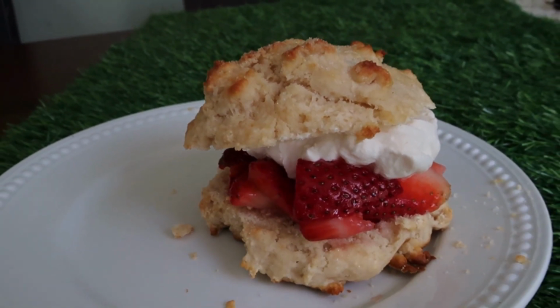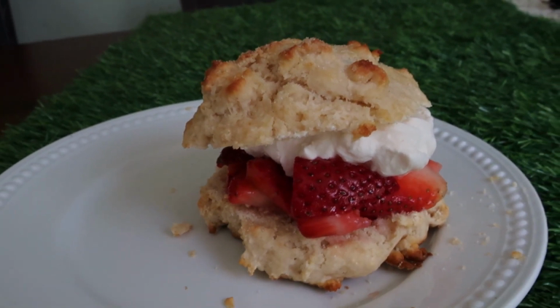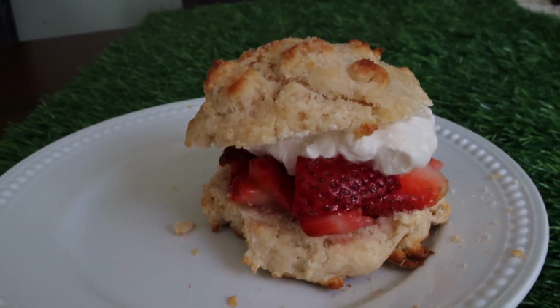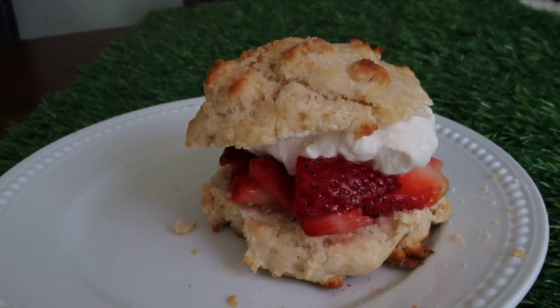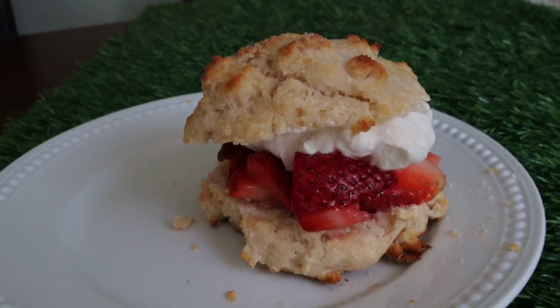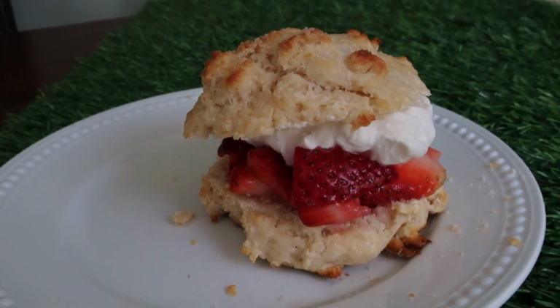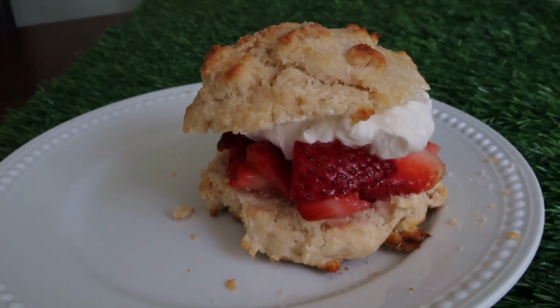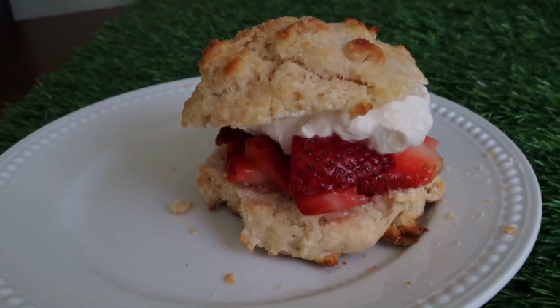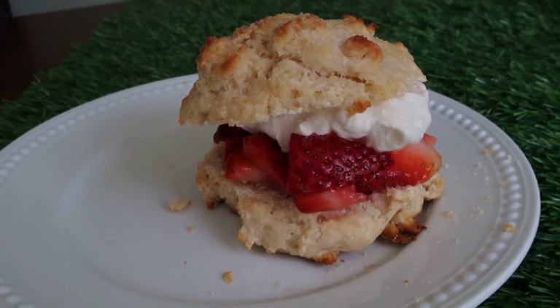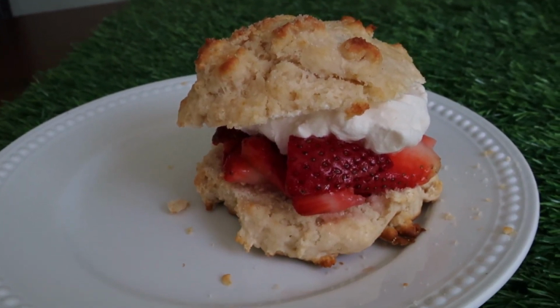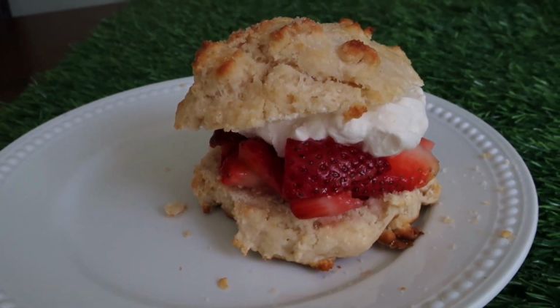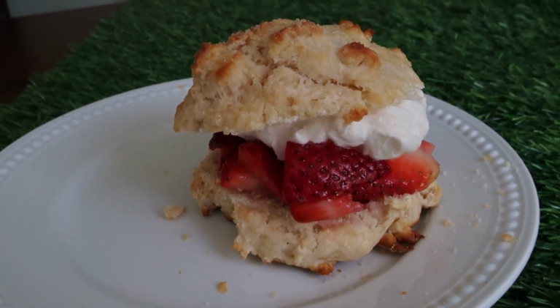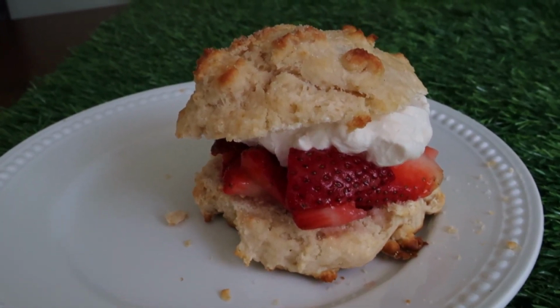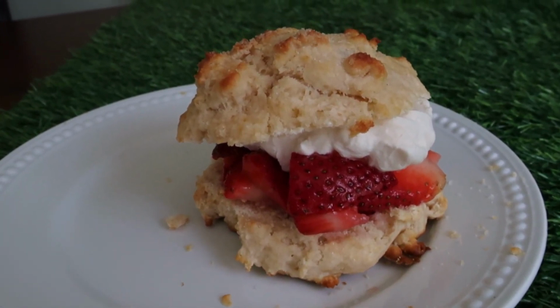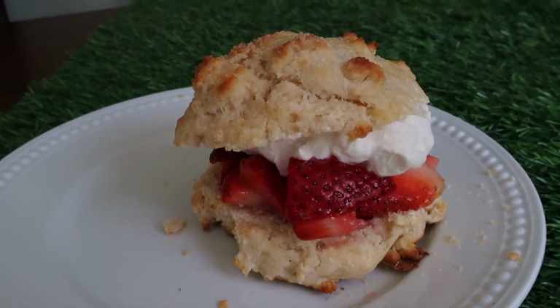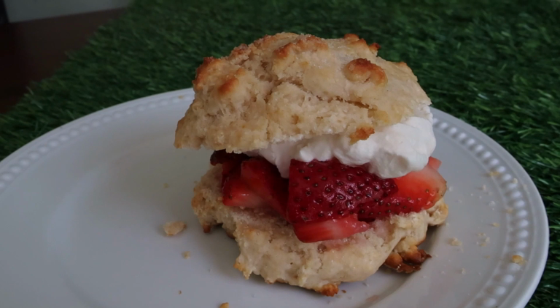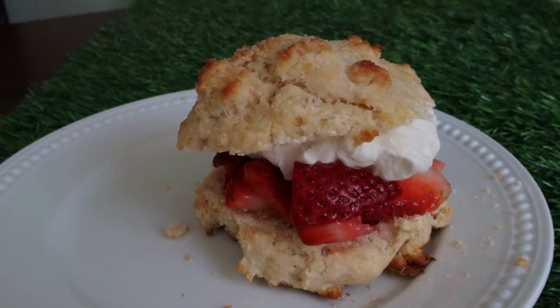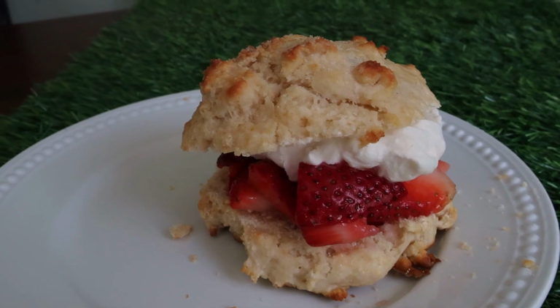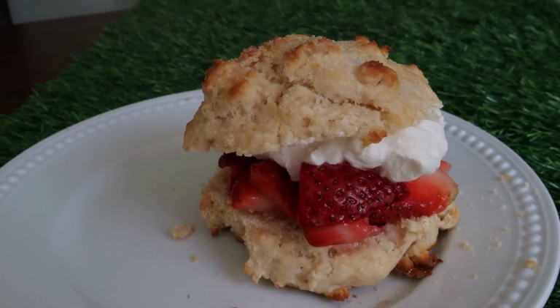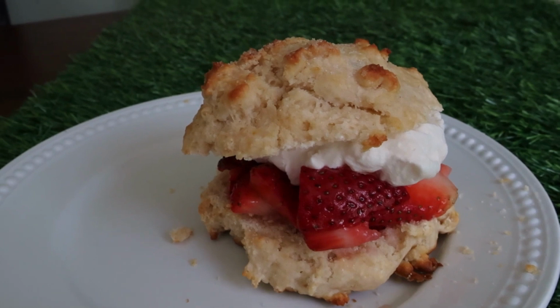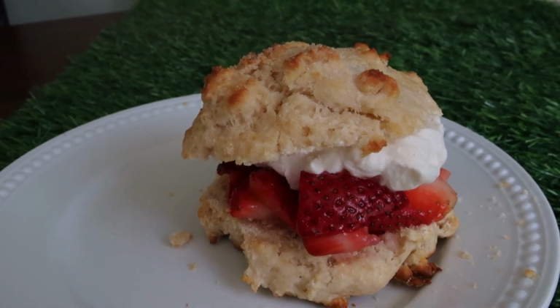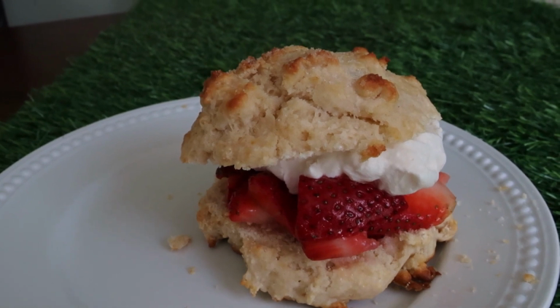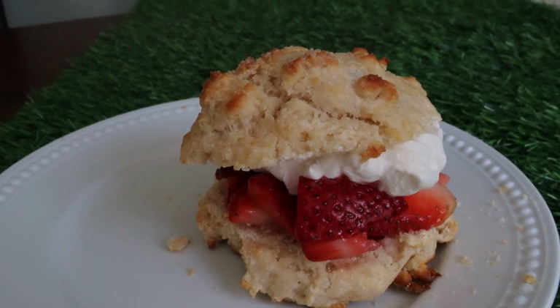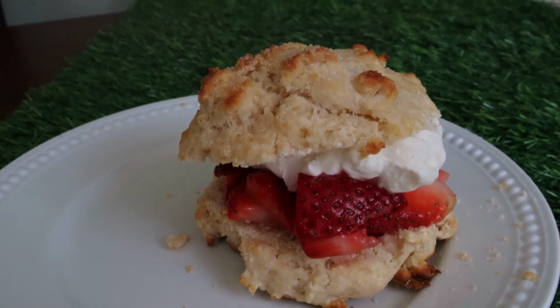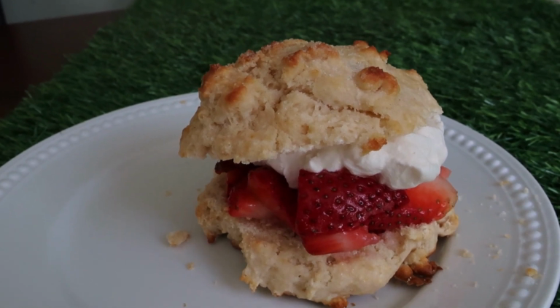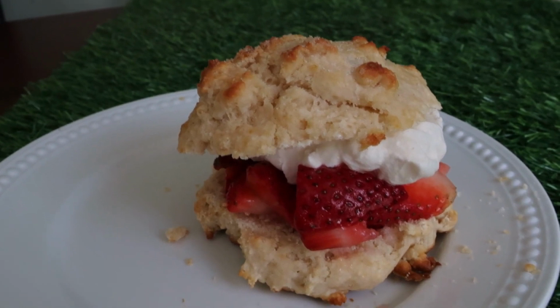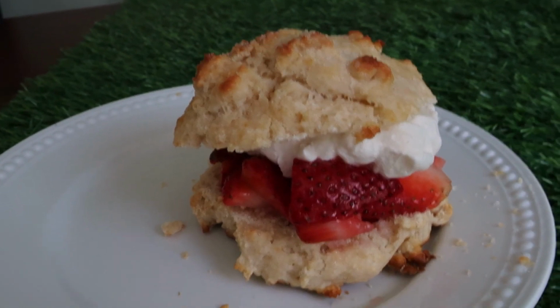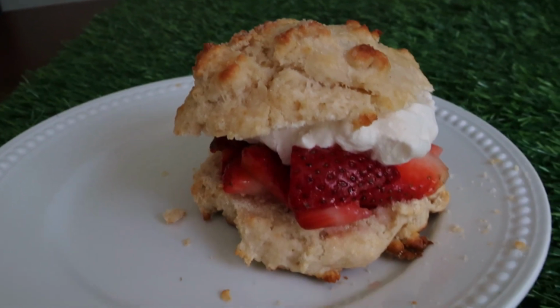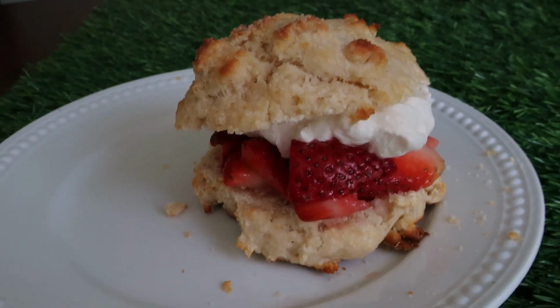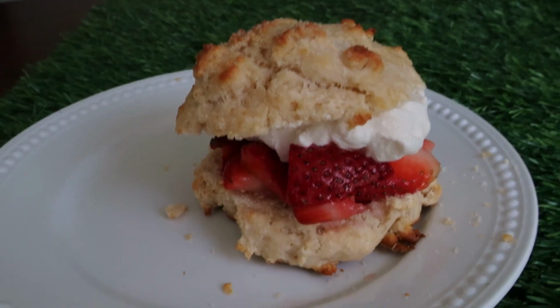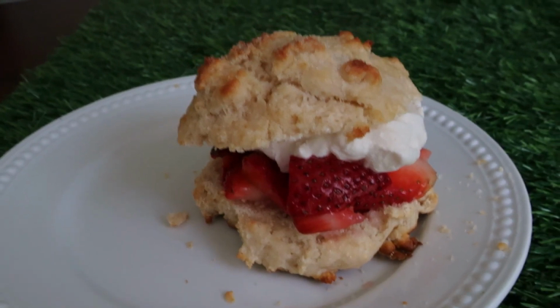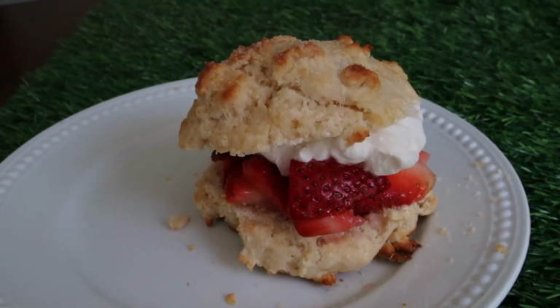It's big, beautiful biscuits with sweetened strawberries and whipped cream on top. It doesn't get much better than that. So let's go get started.